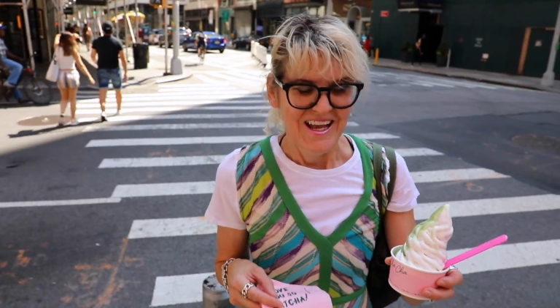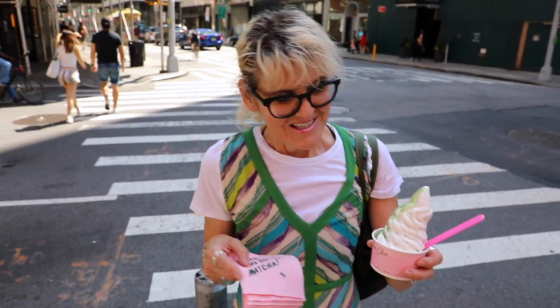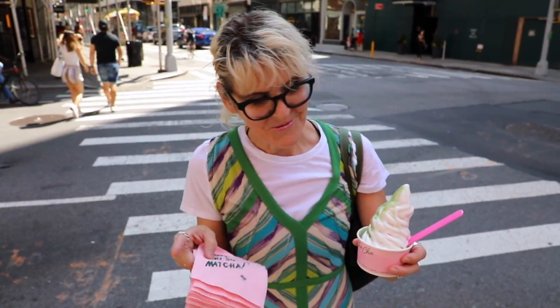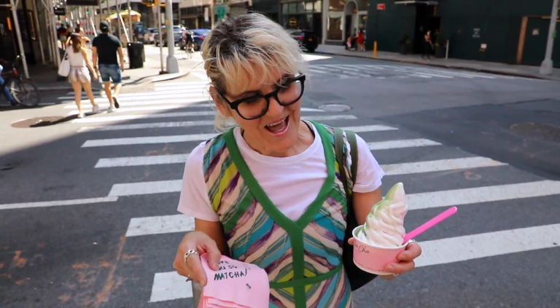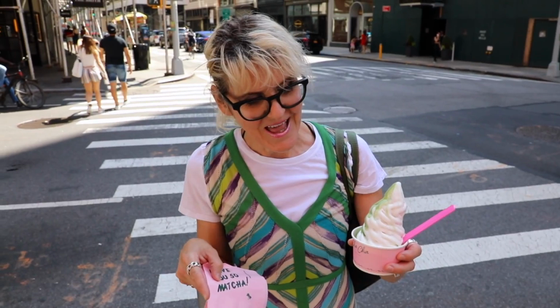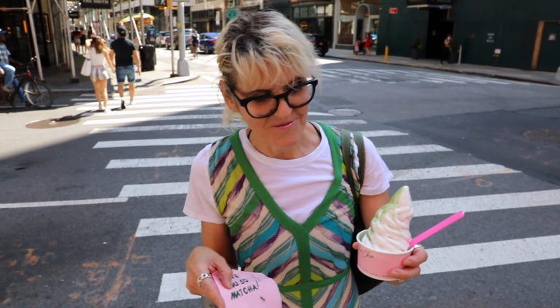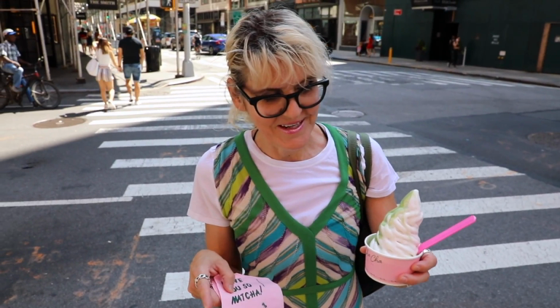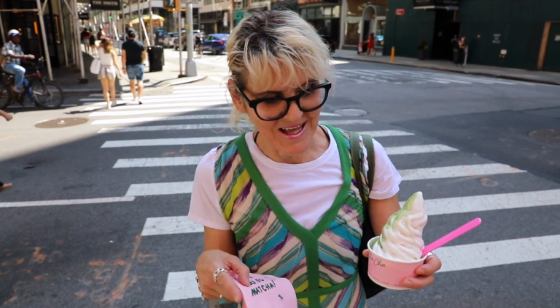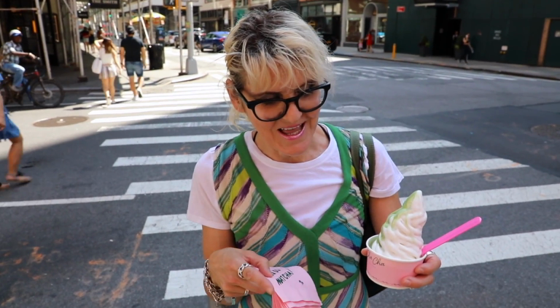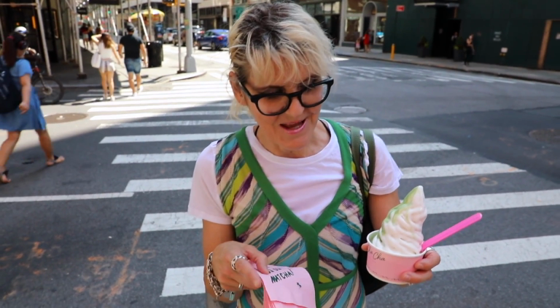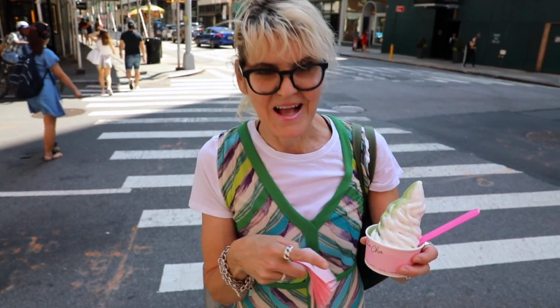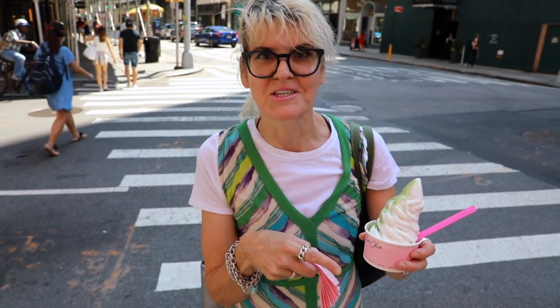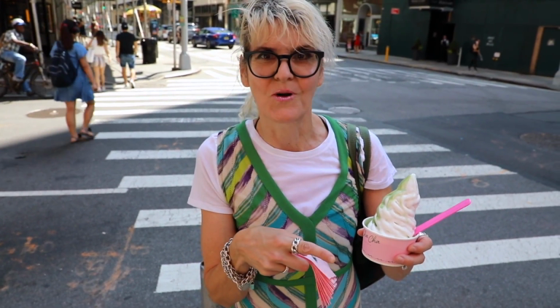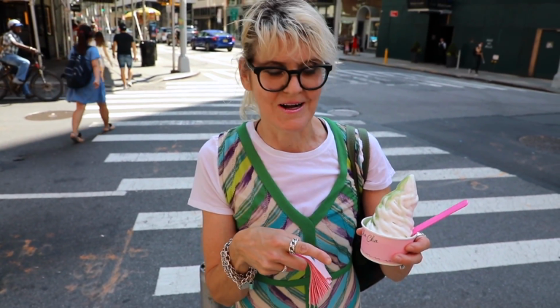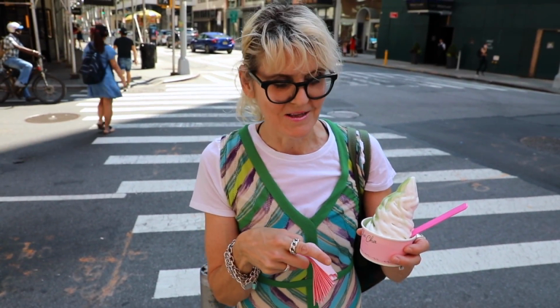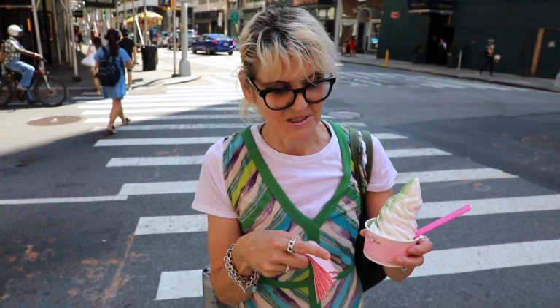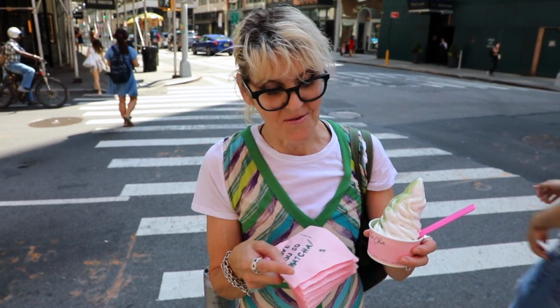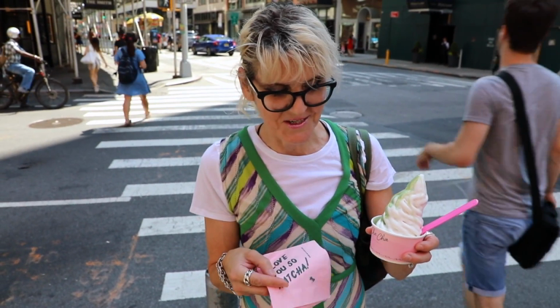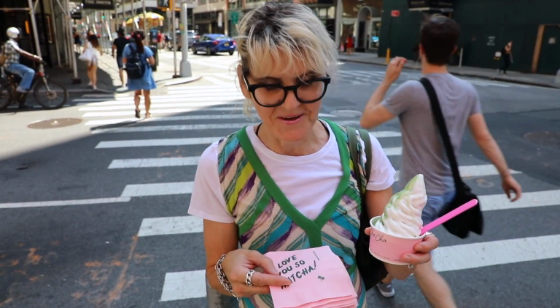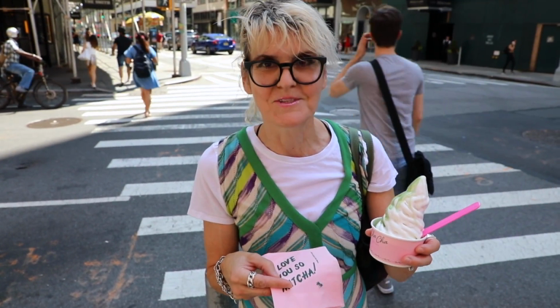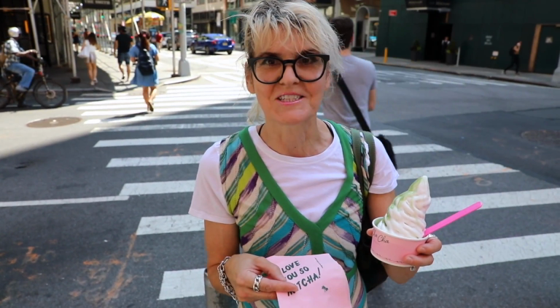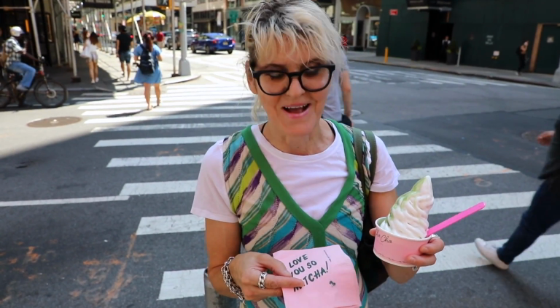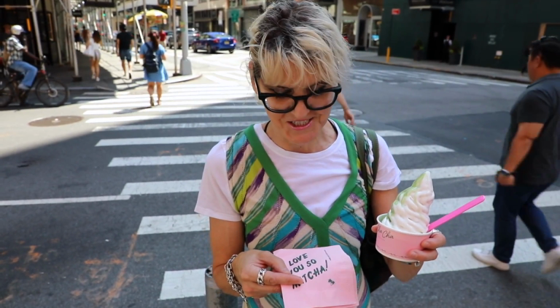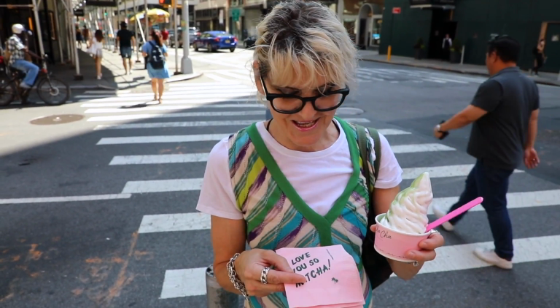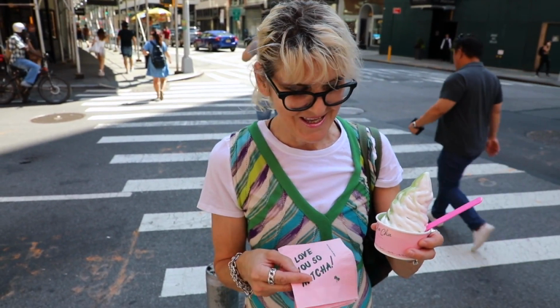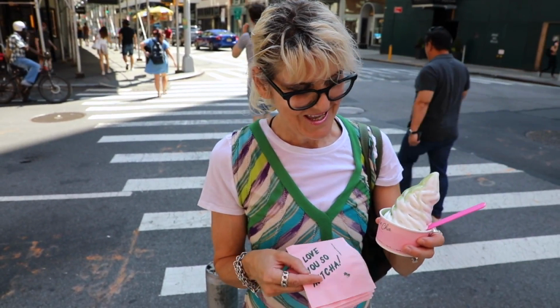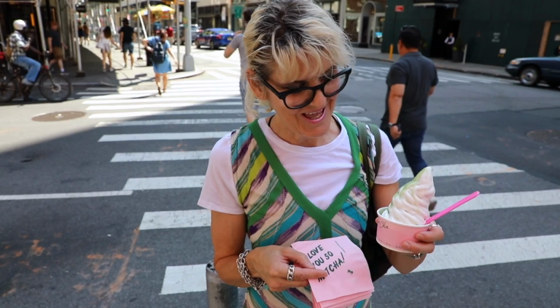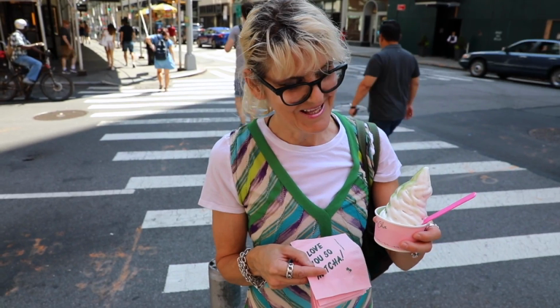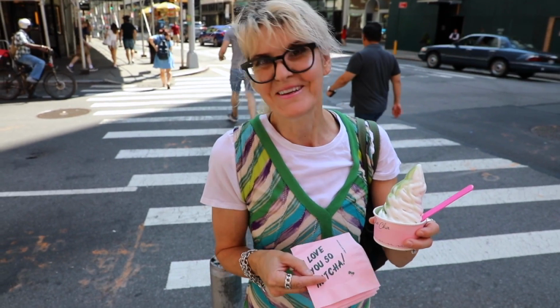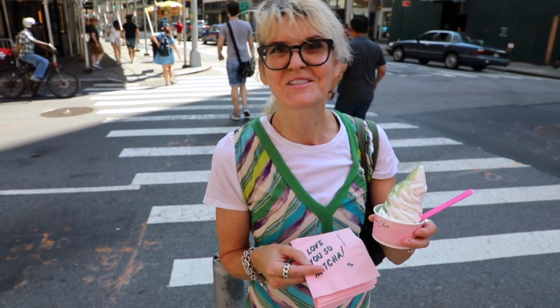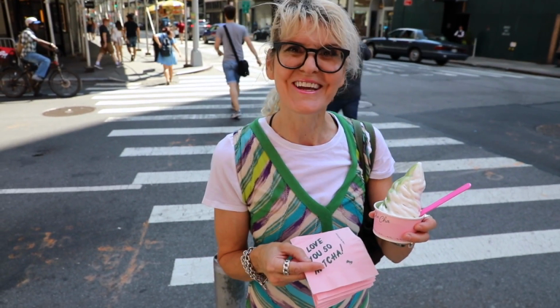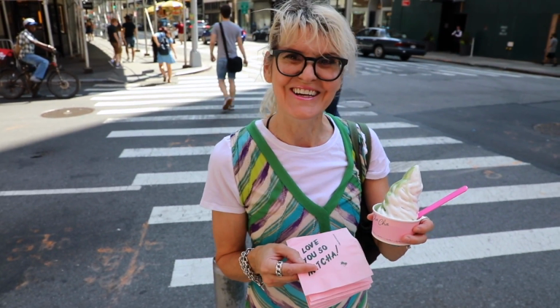So we got a vanilla and matcha swirl soft serve from Cha Cha Matcha, and we're going to enjoy it now.